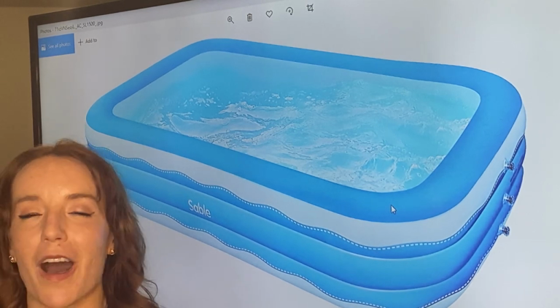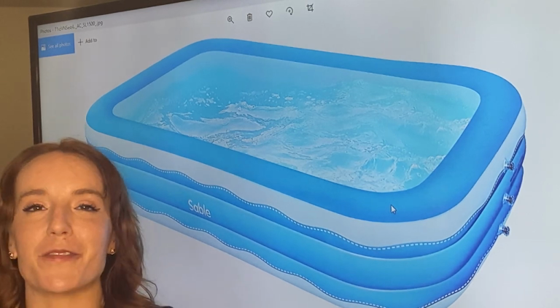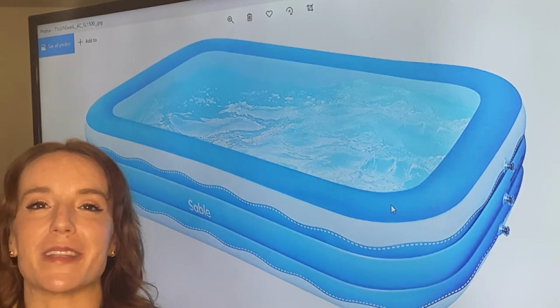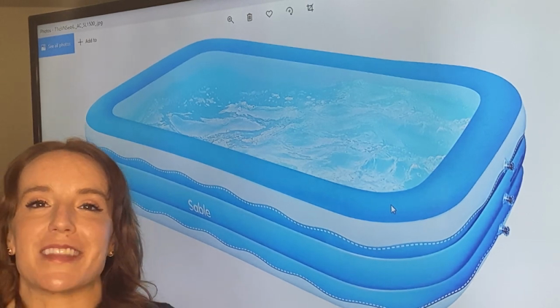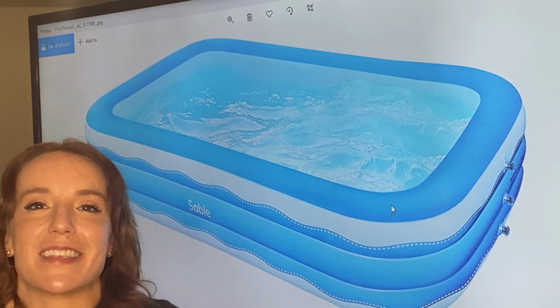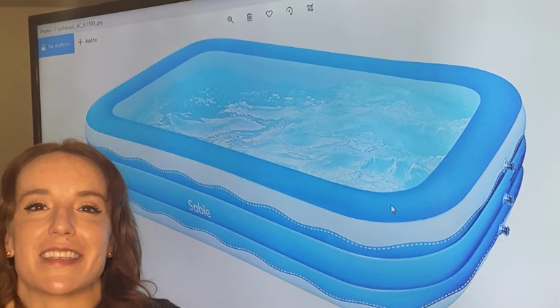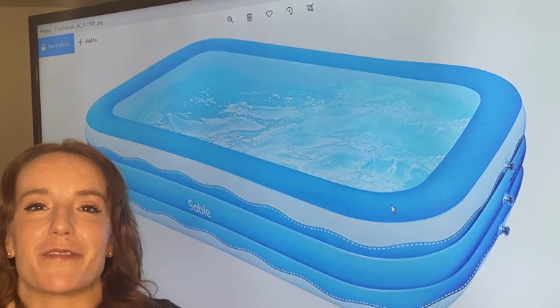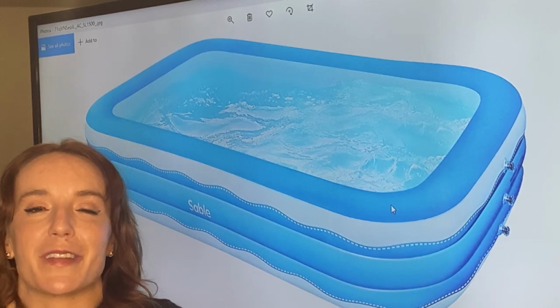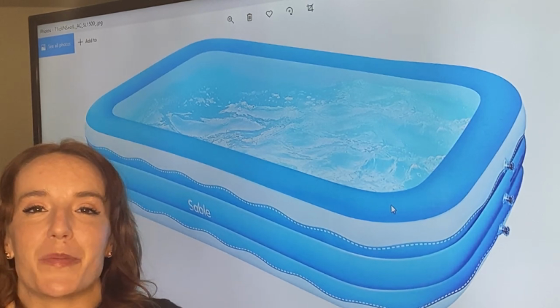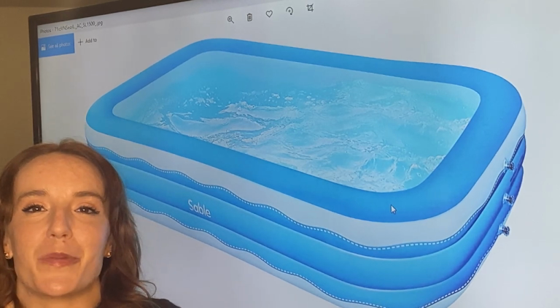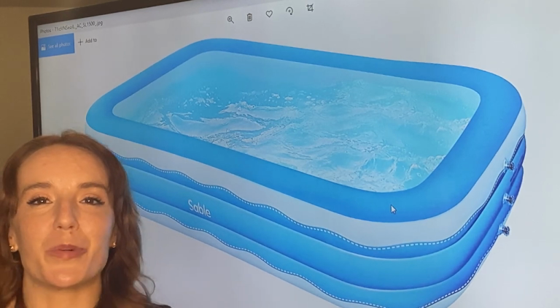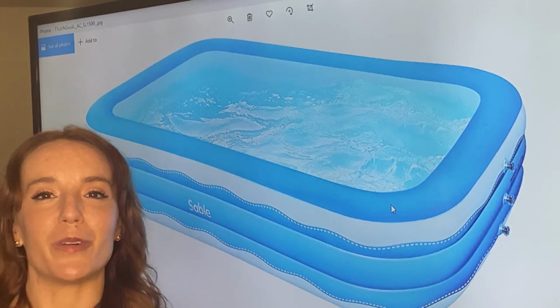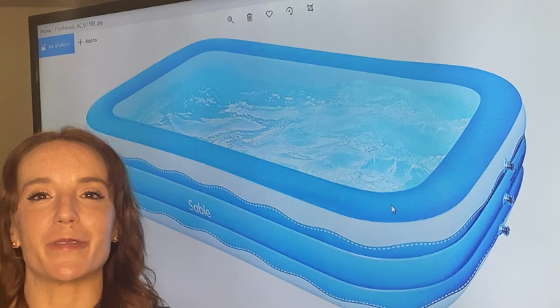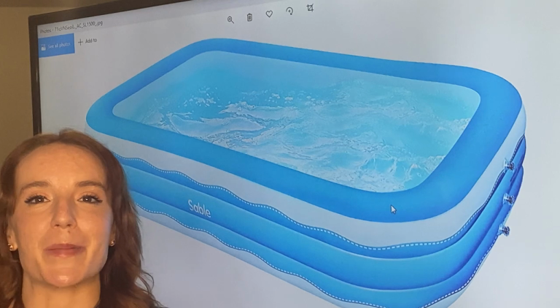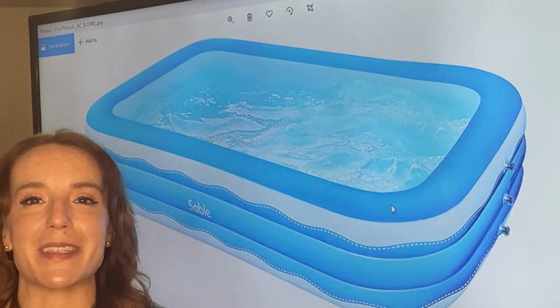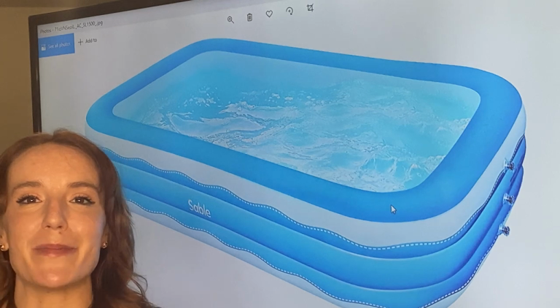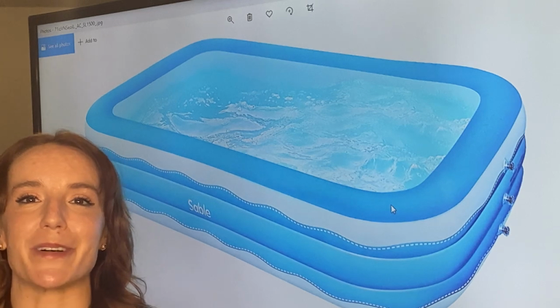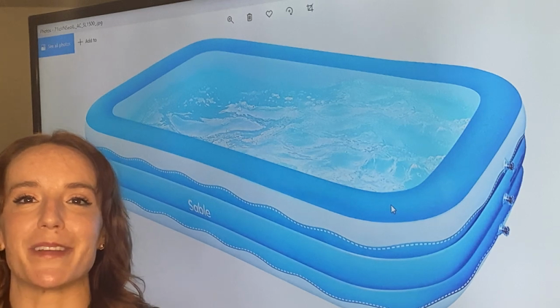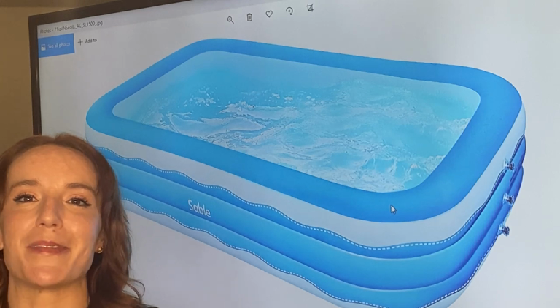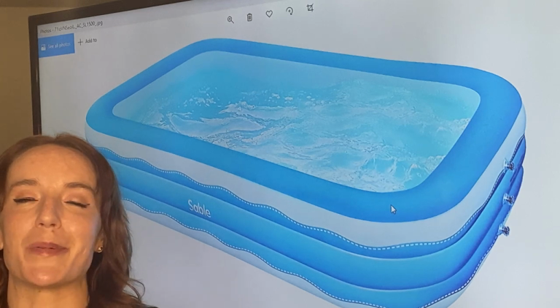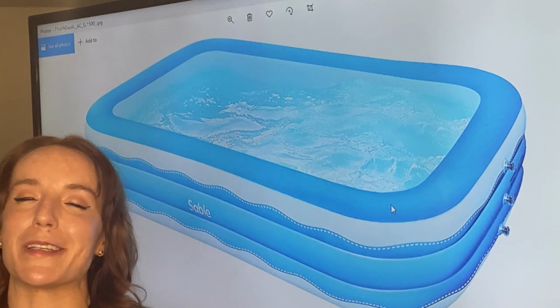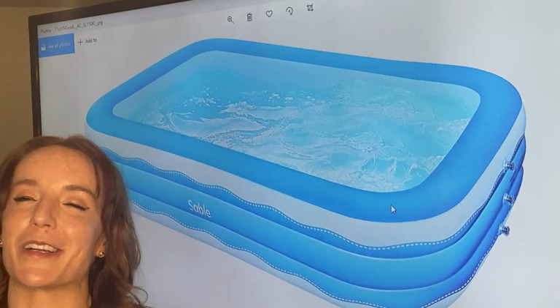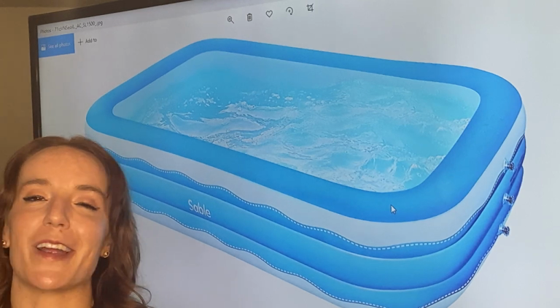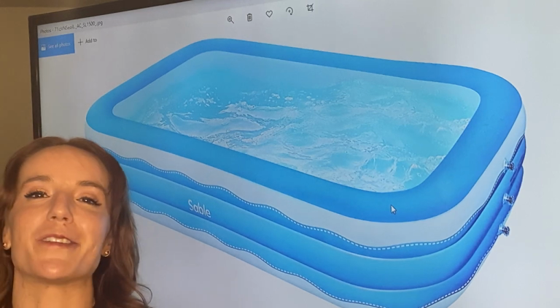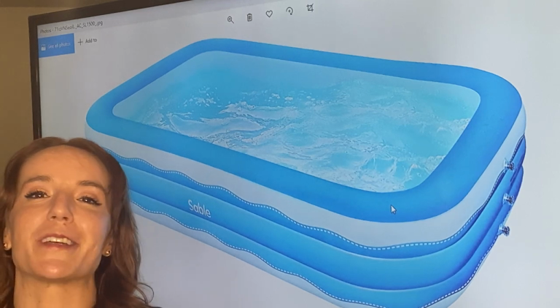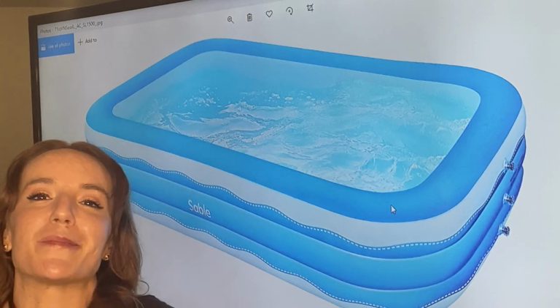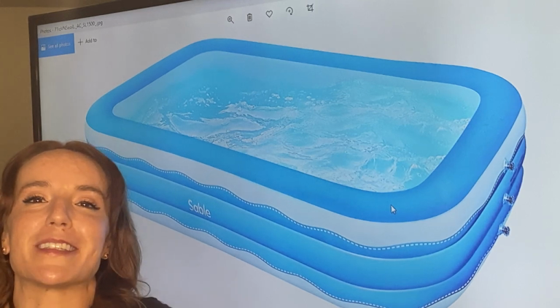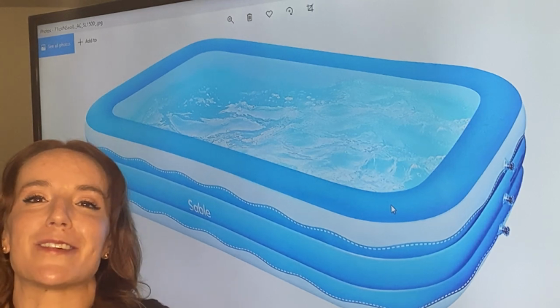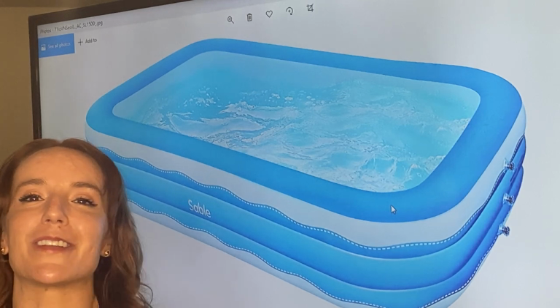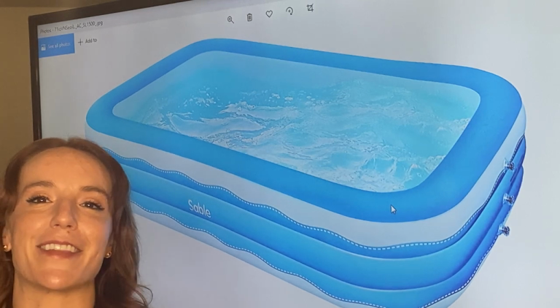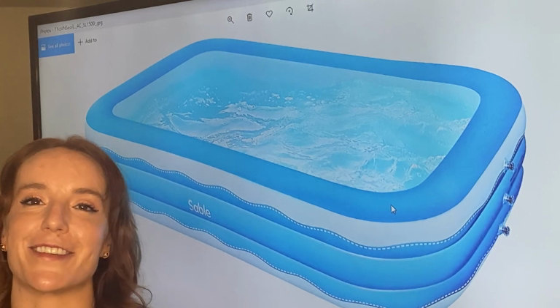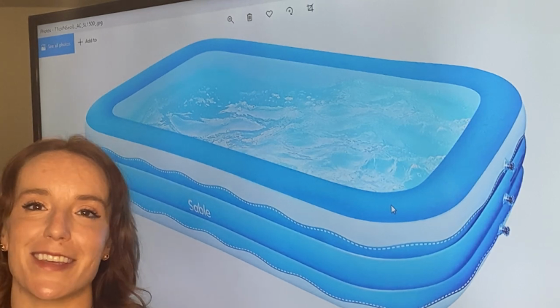Get outdoors, enjoy your summer, and cool off with this inflatable pool from Sable. Put it in your cart — you are going to be so glad that you did.